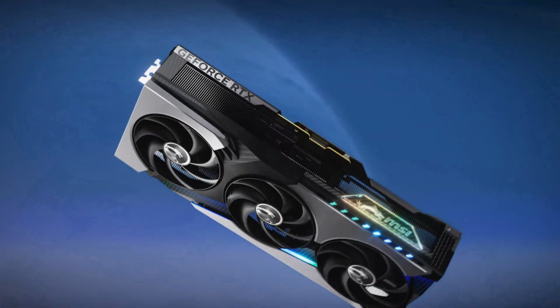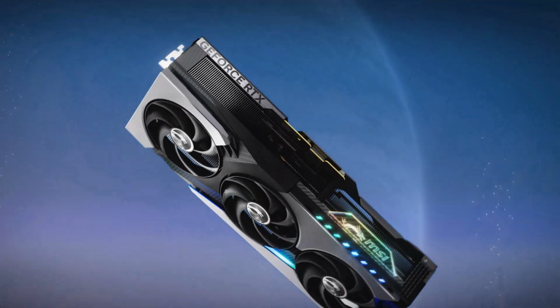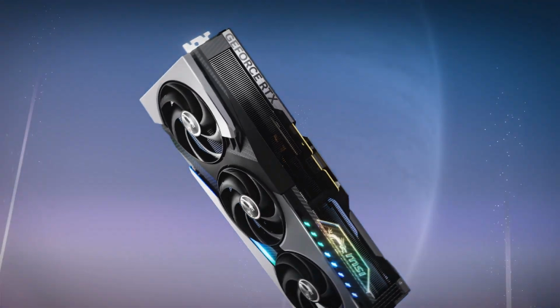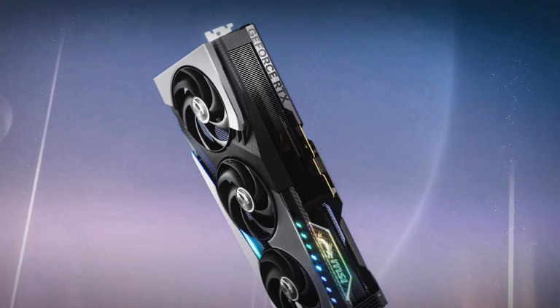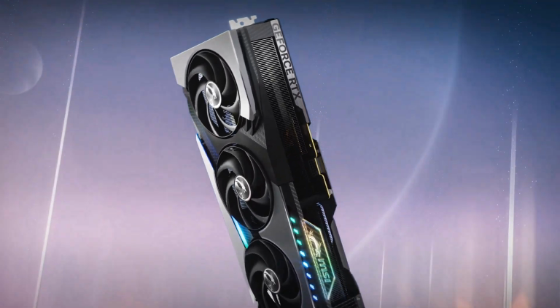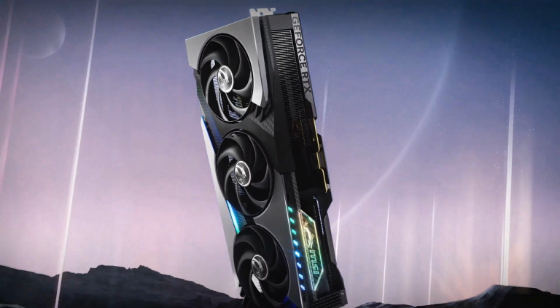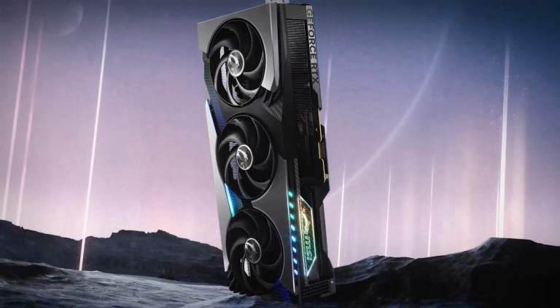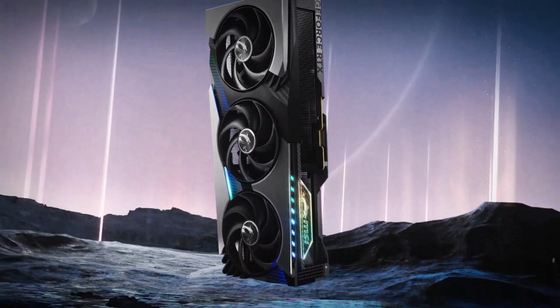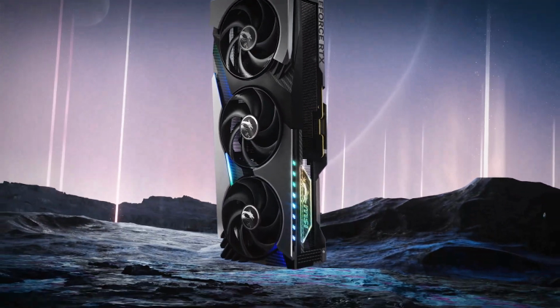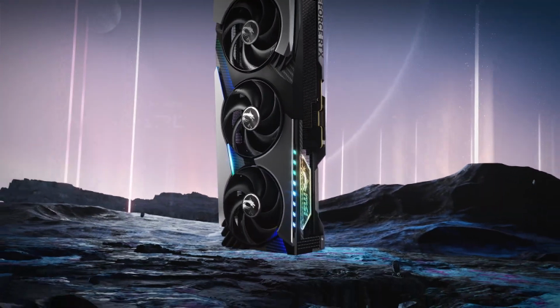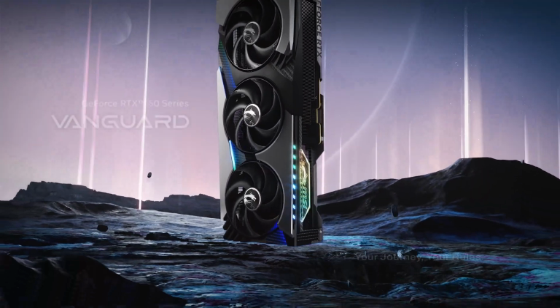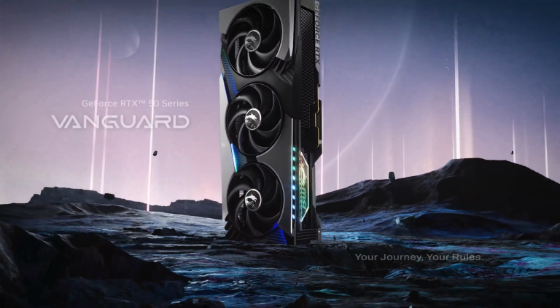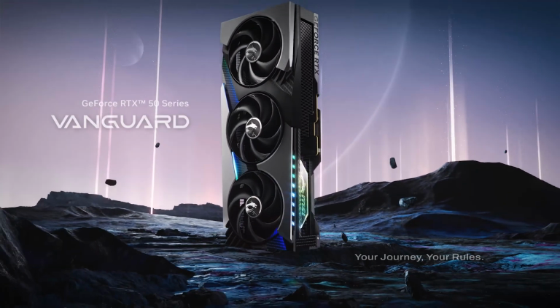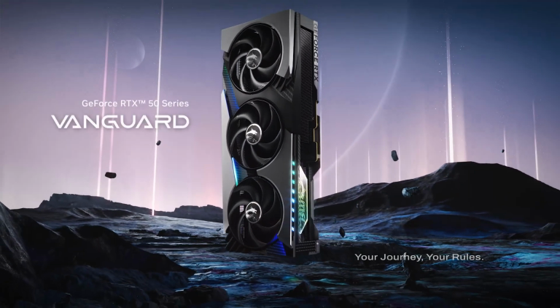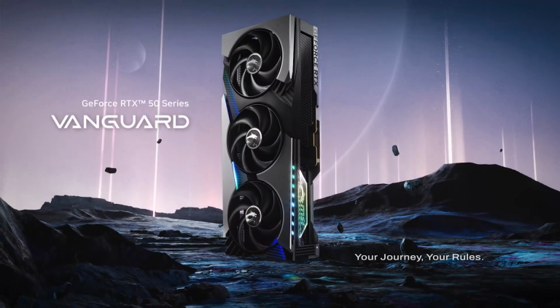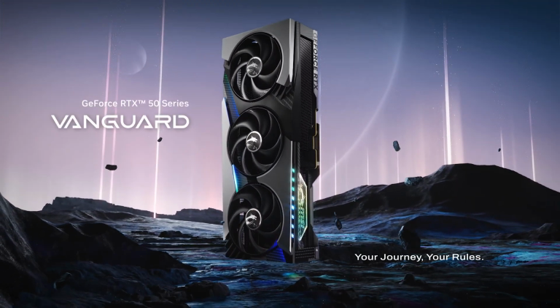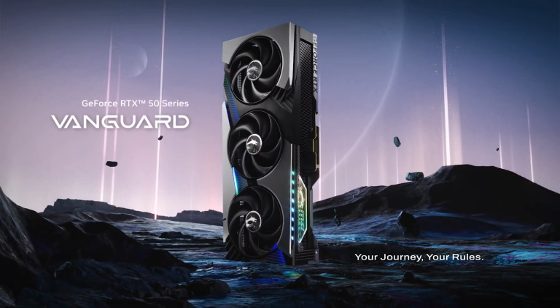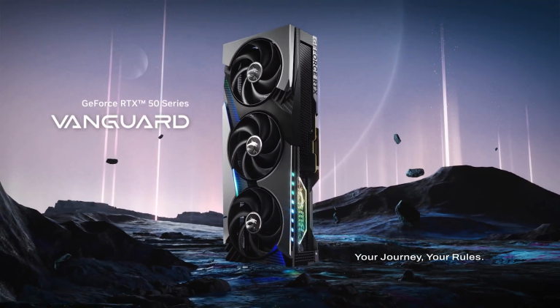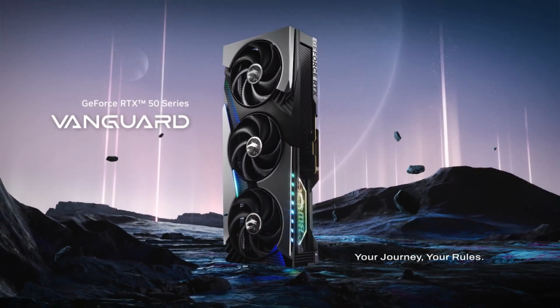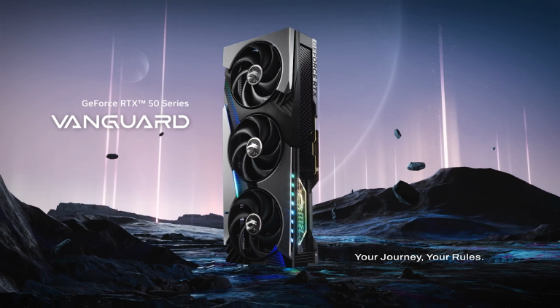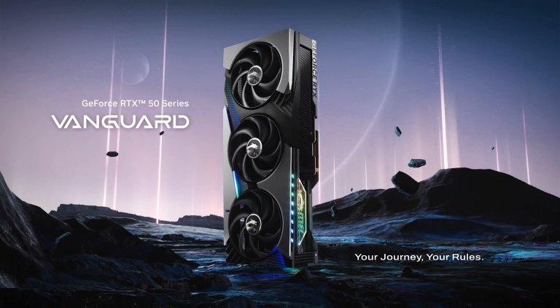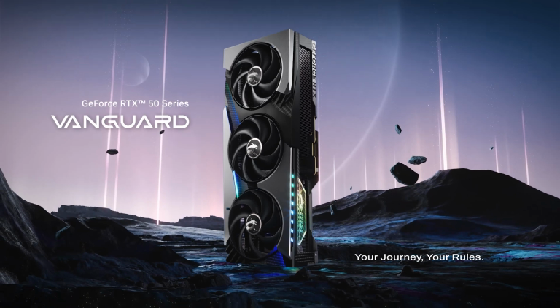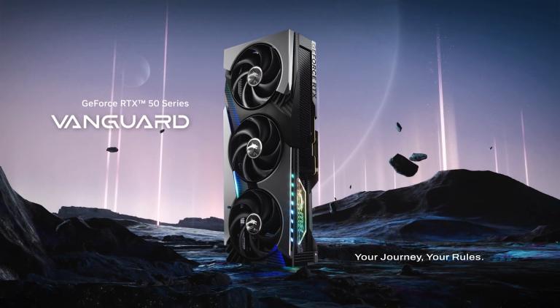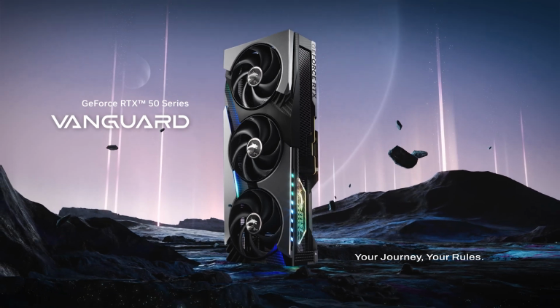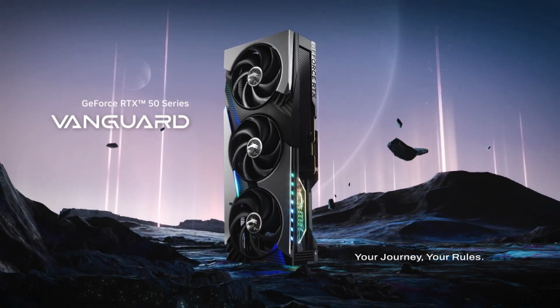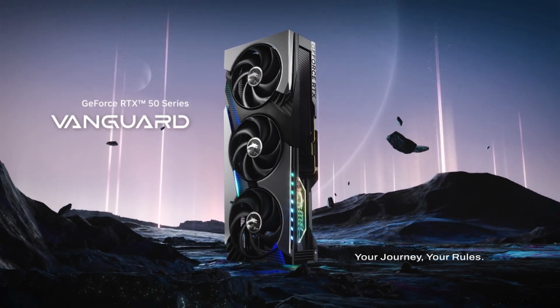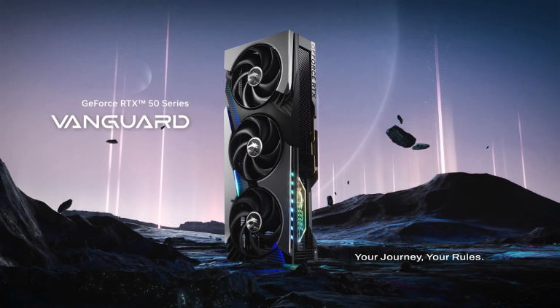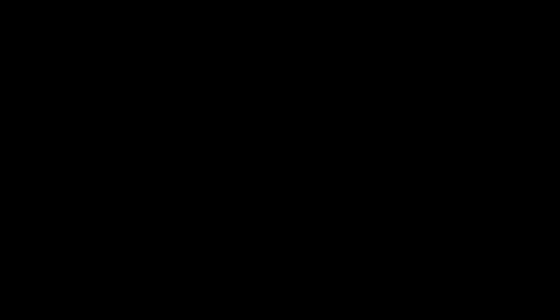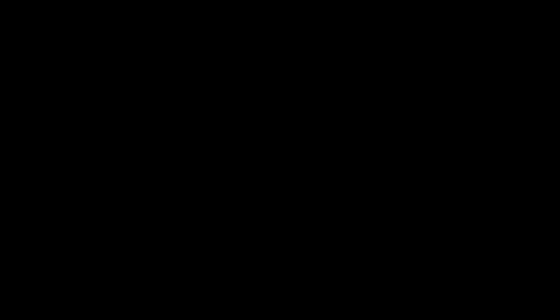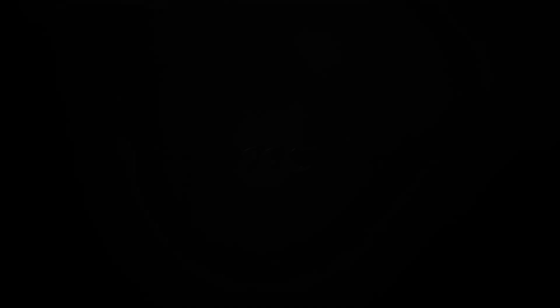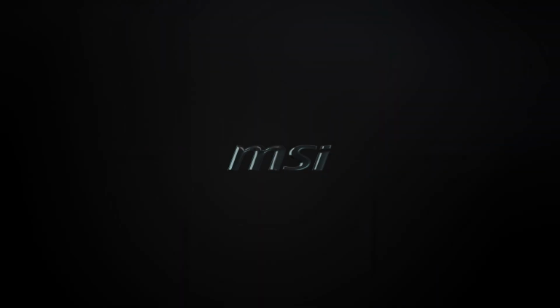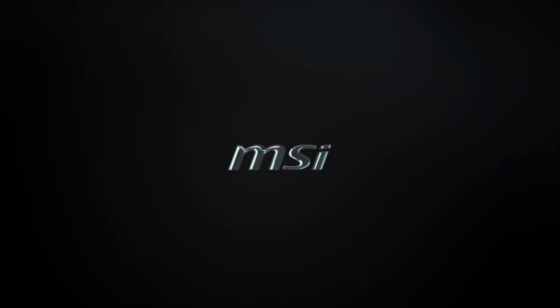We will keep an eye out for pricing and availability. Subscribe to NegiTech for more such info and CES coverage.